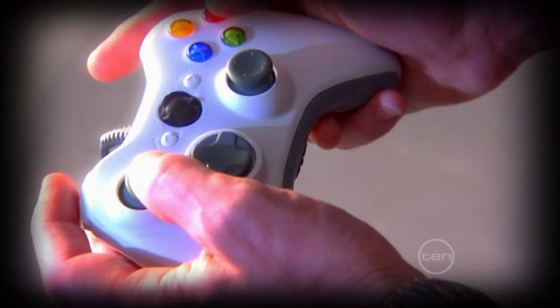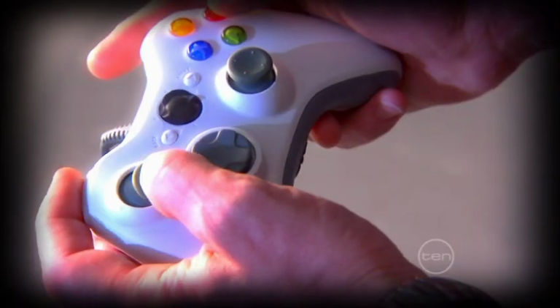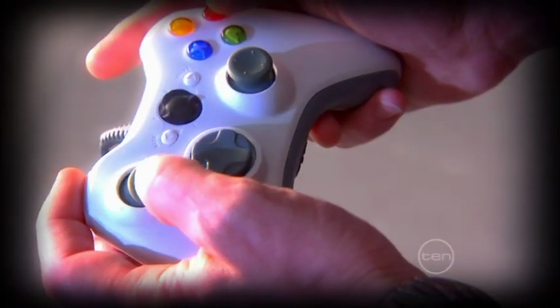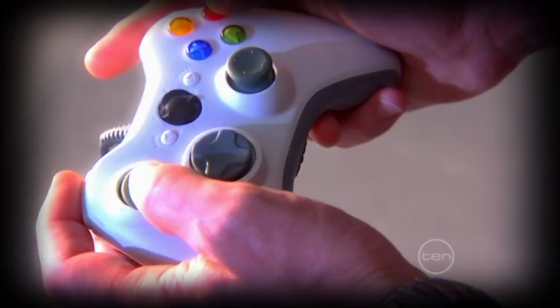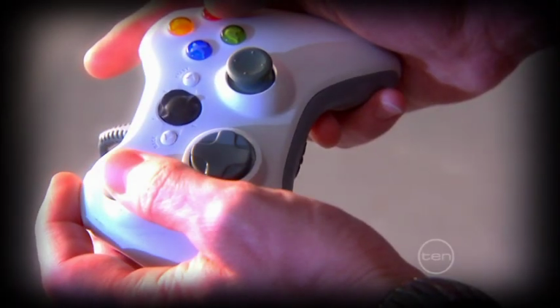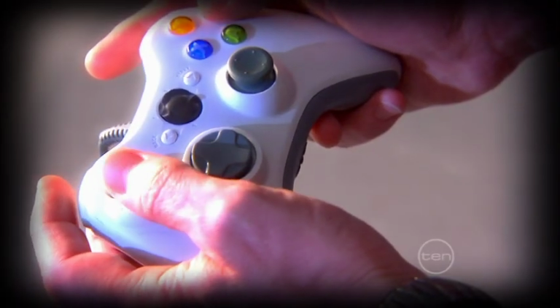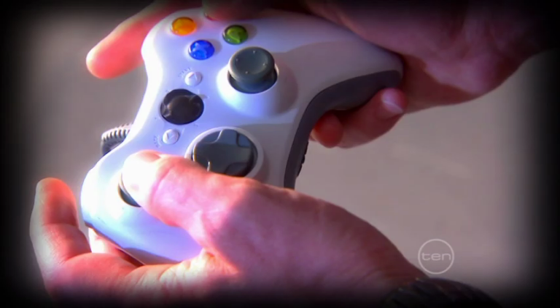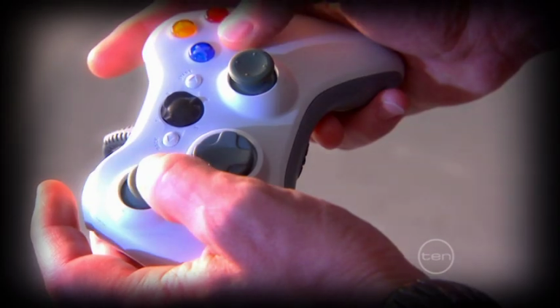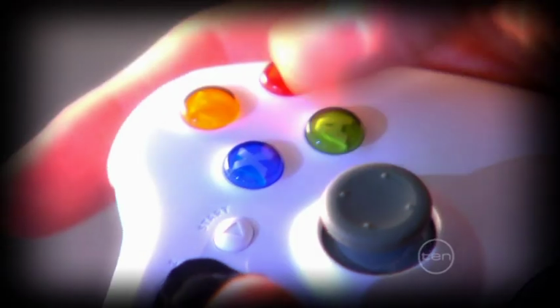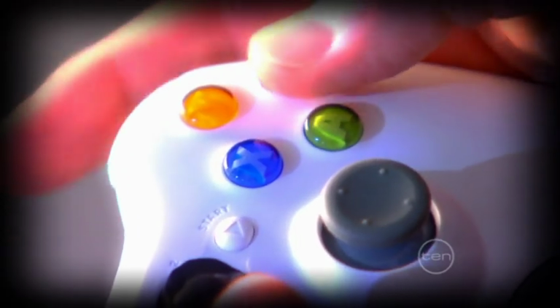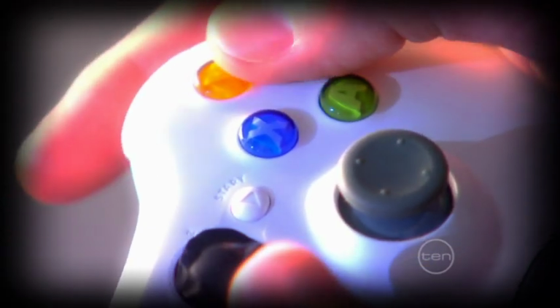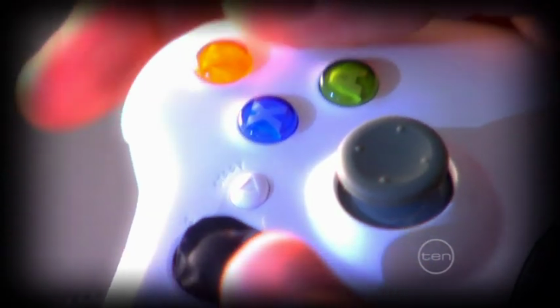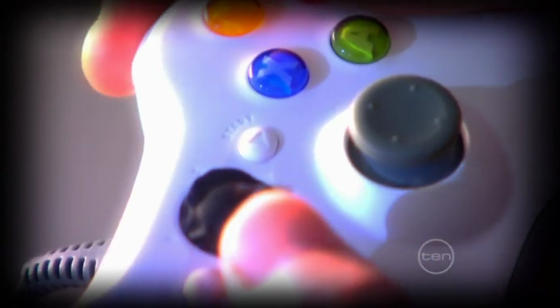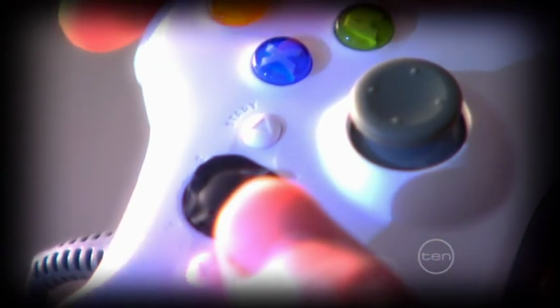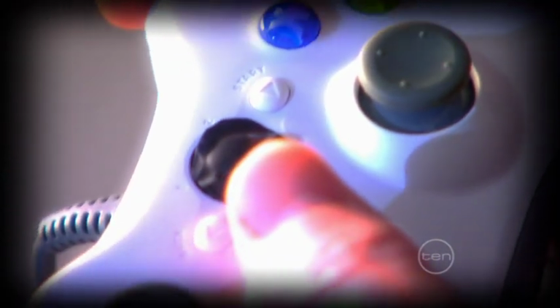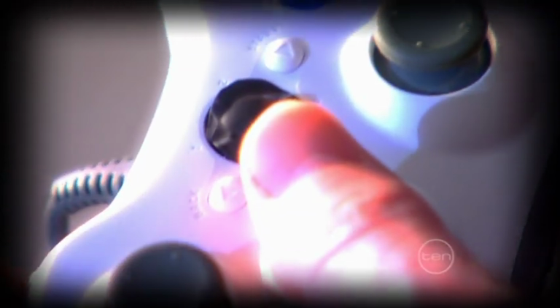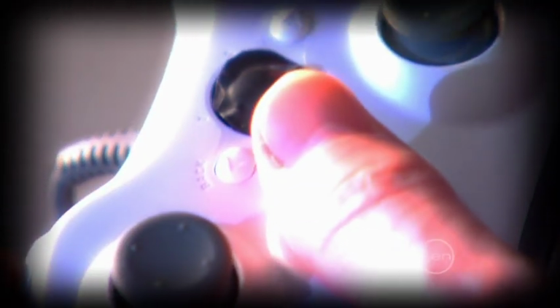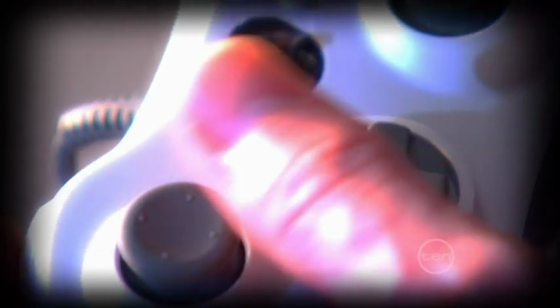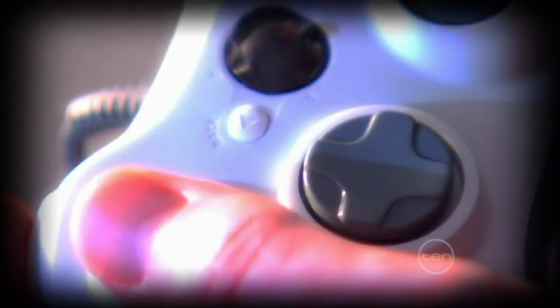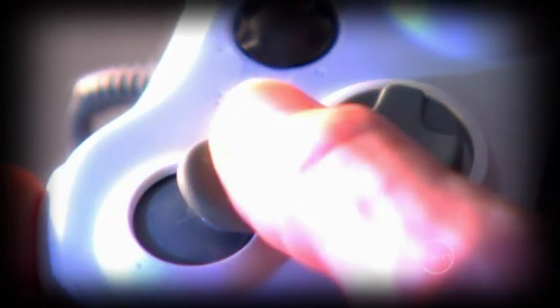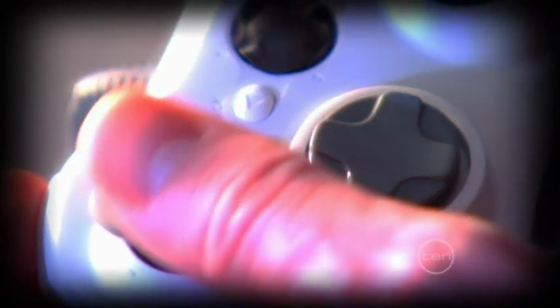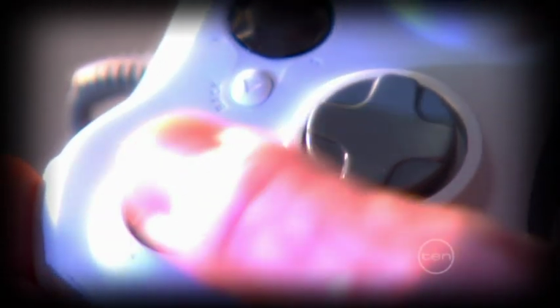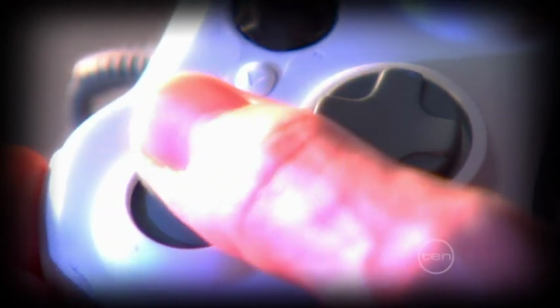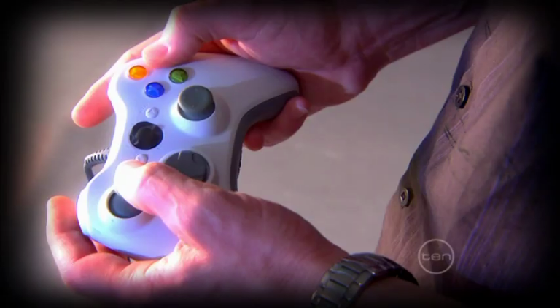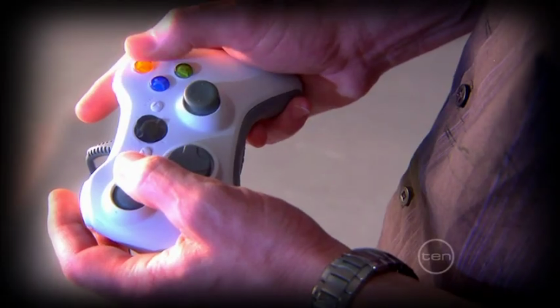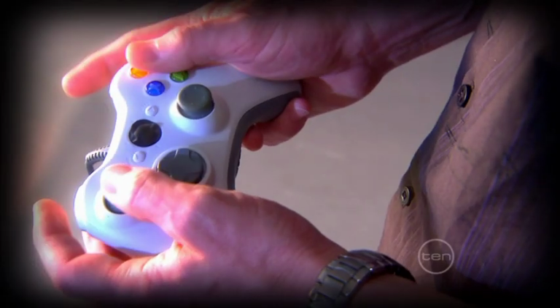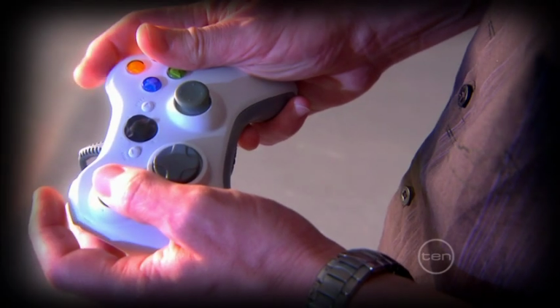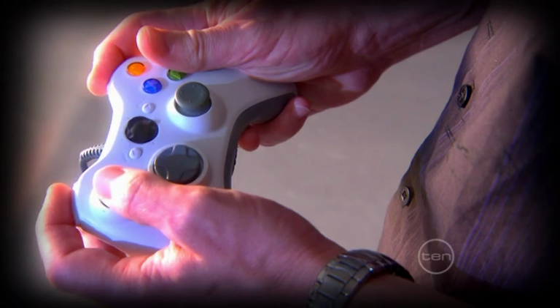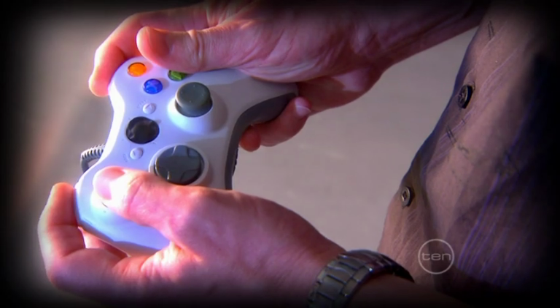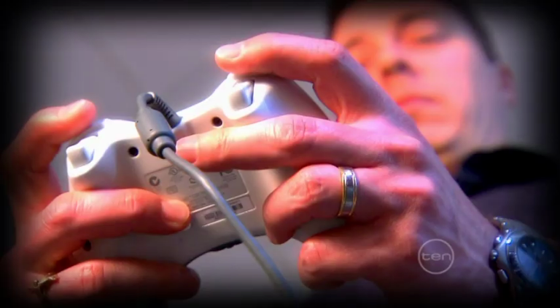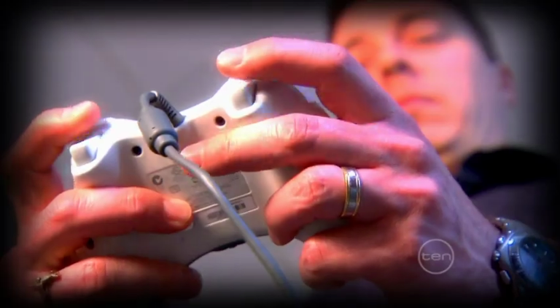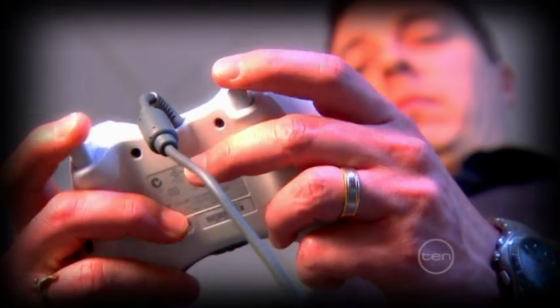Most video game controllers include a combination of joysticks and buttons that require complex, coordinated movements and practice to get used to.